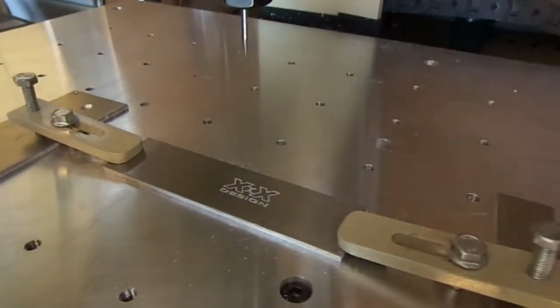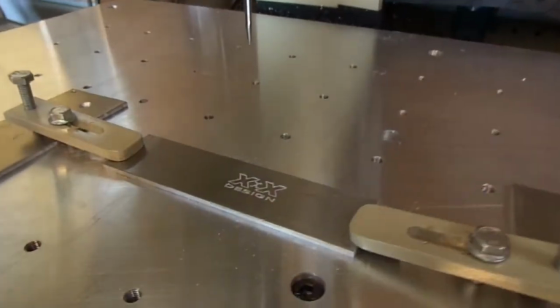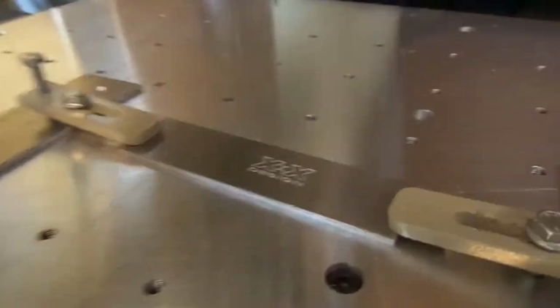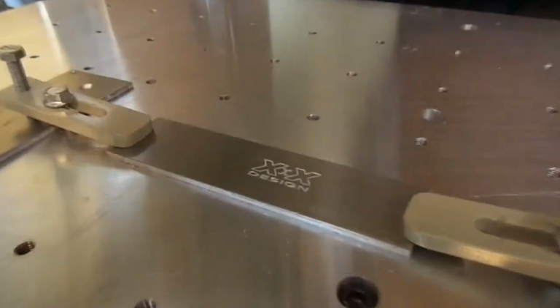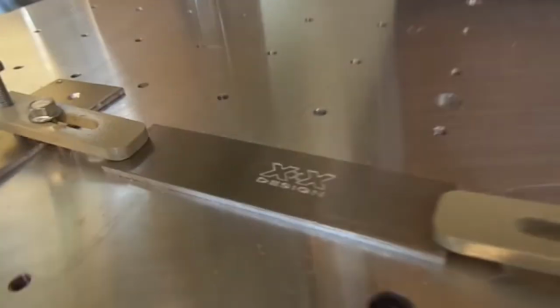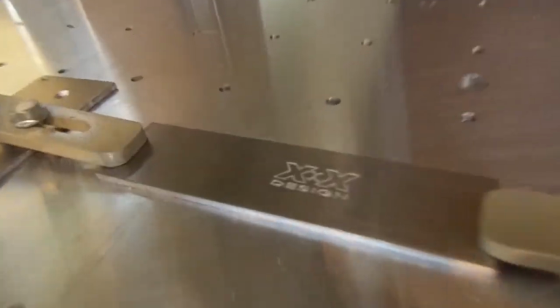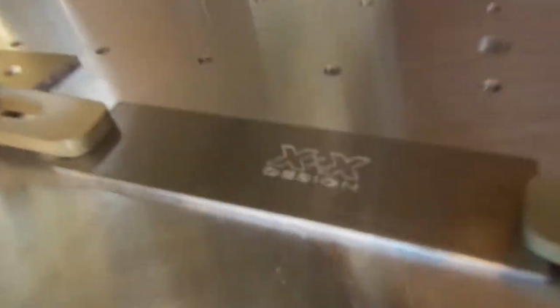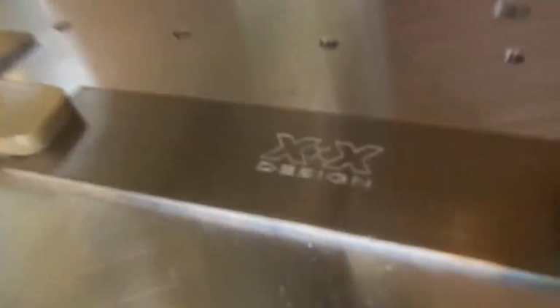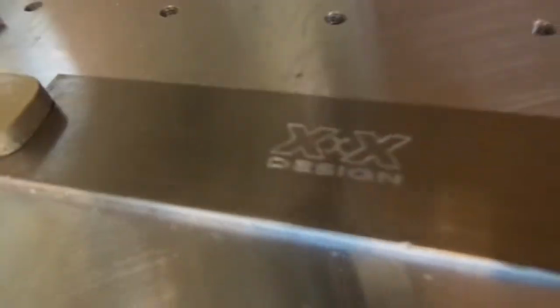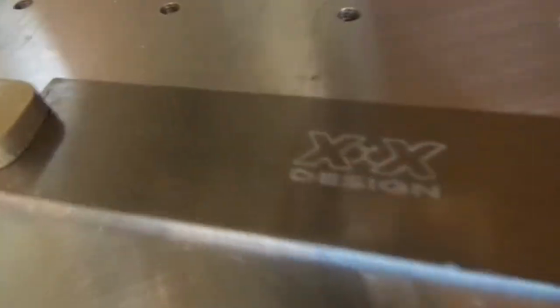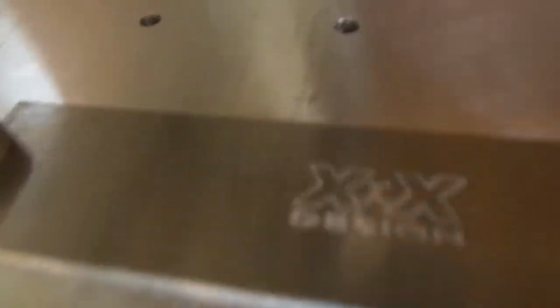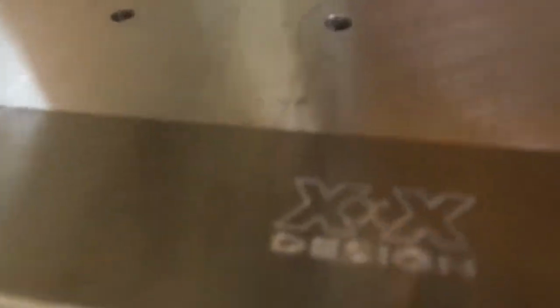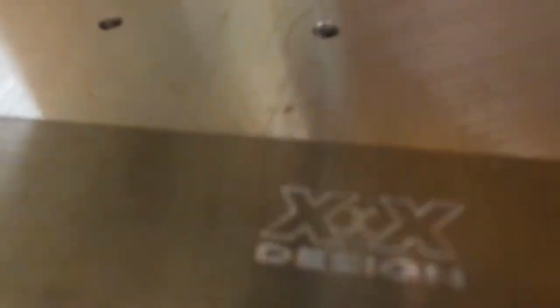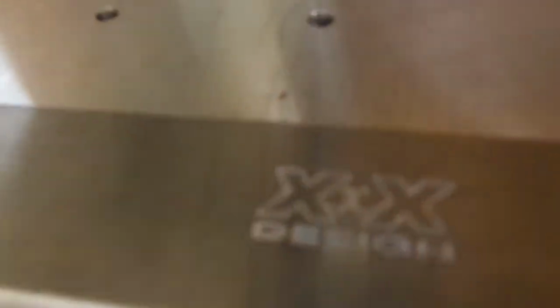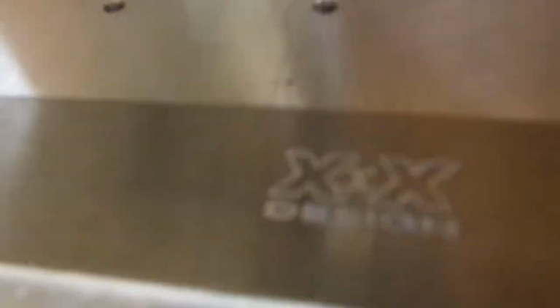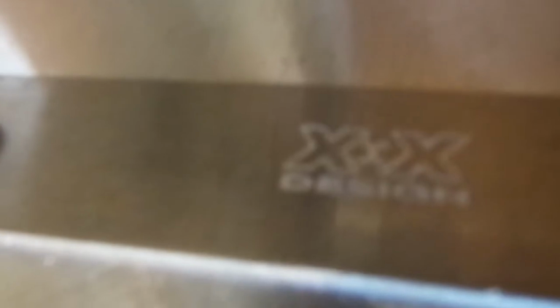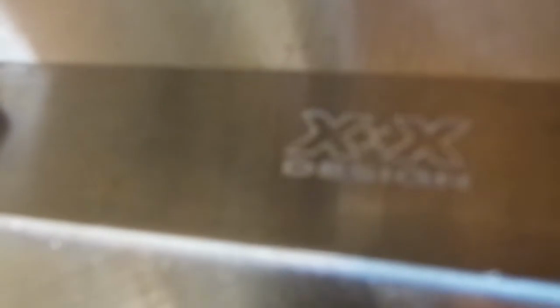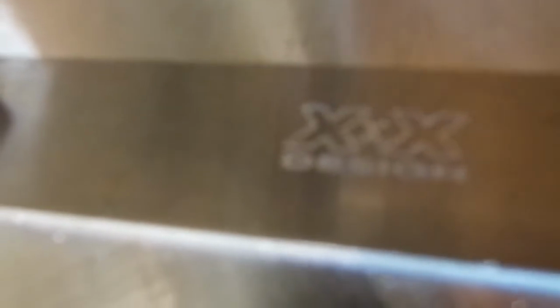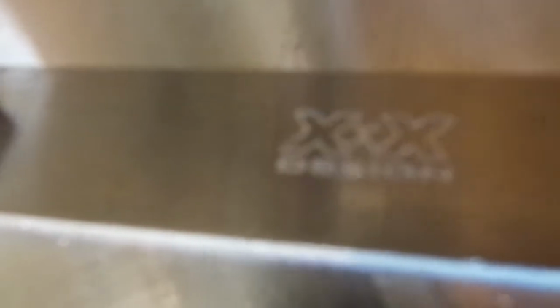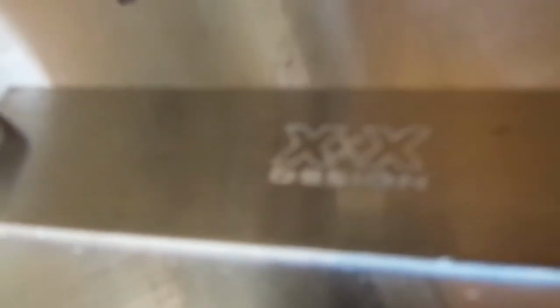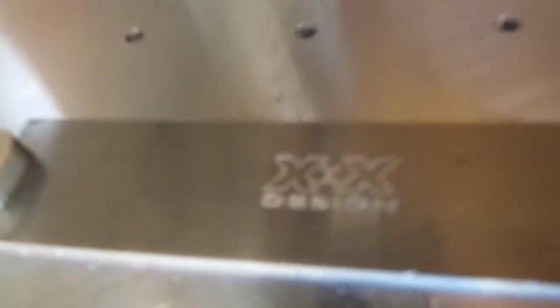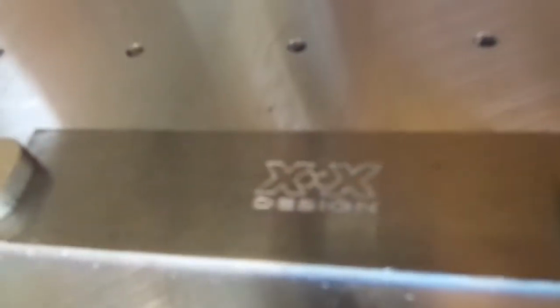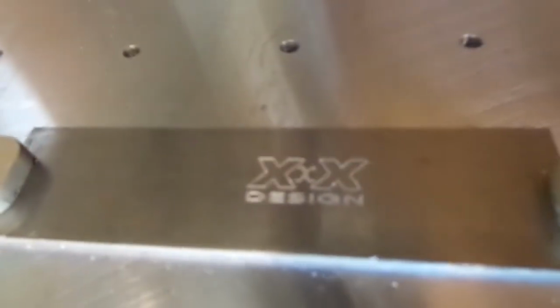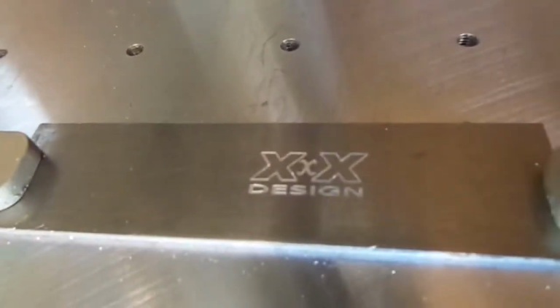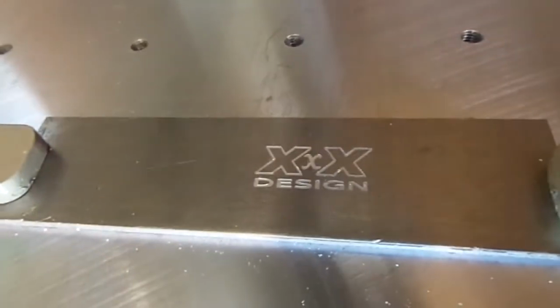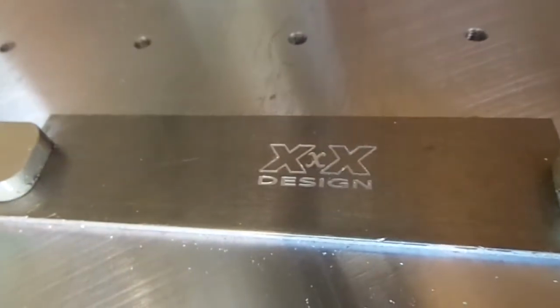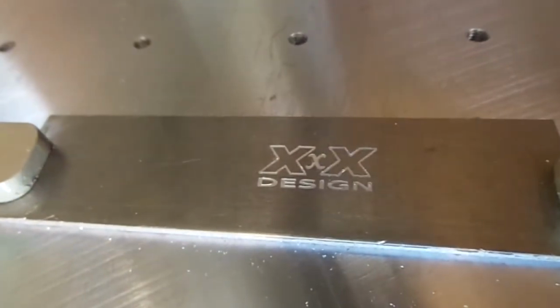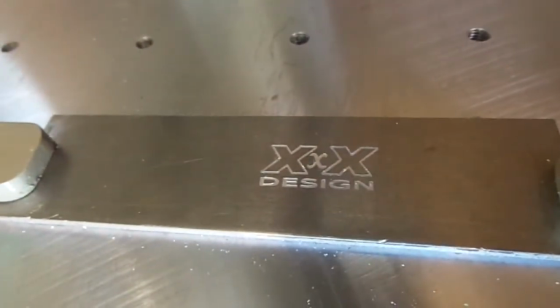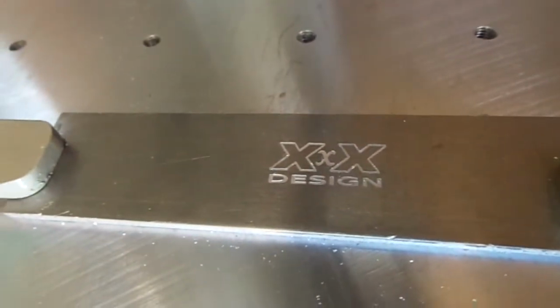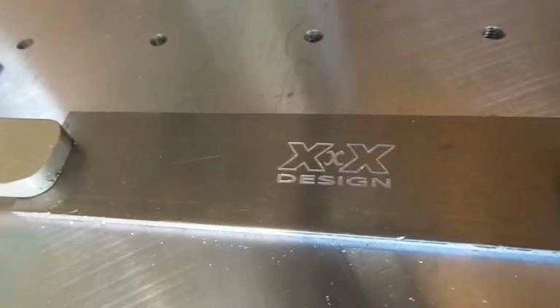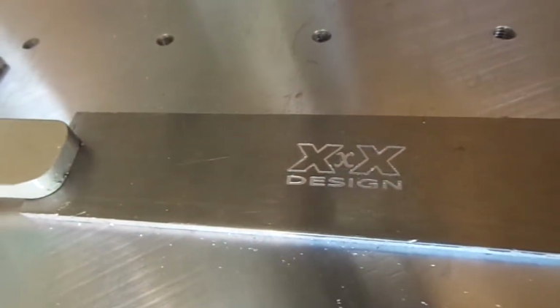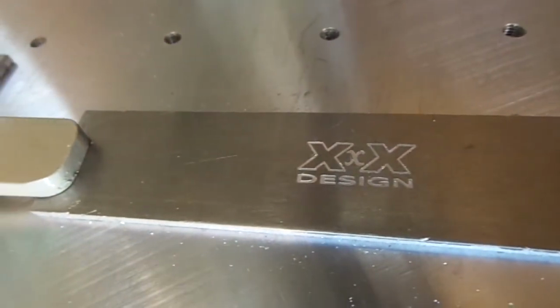And there we have it — the engraving is done. A little focus issue, there we go.